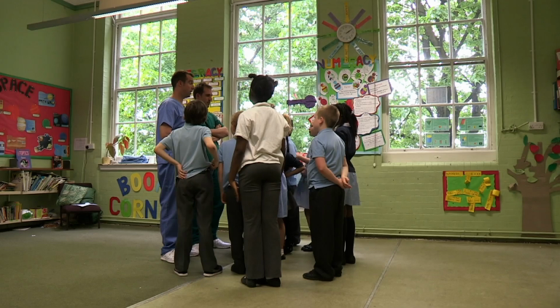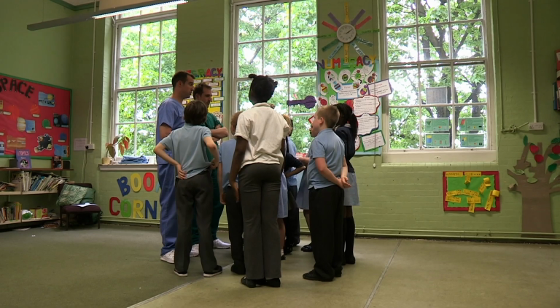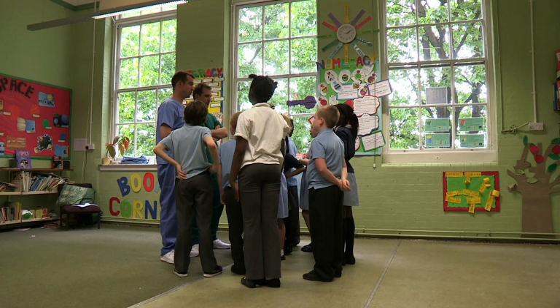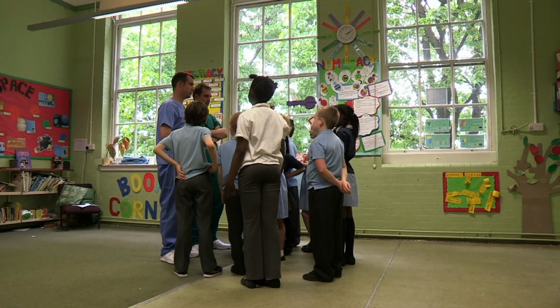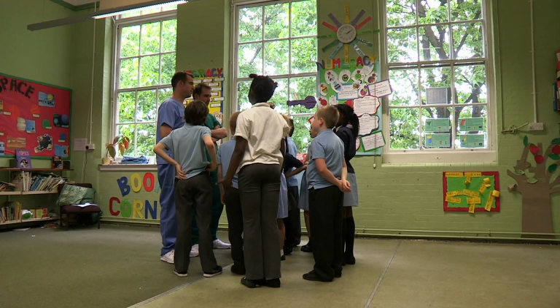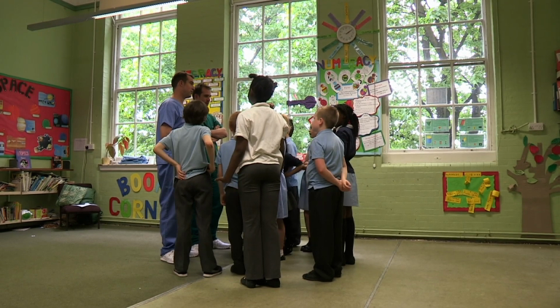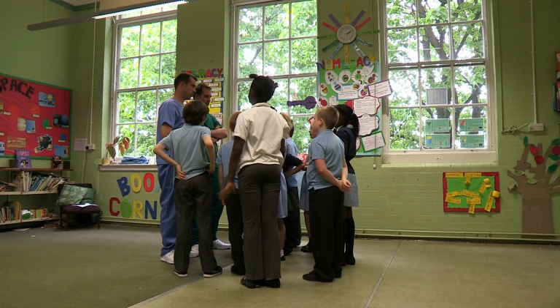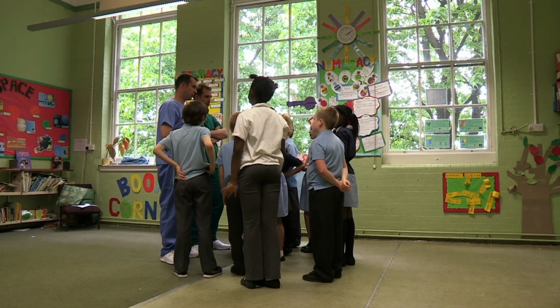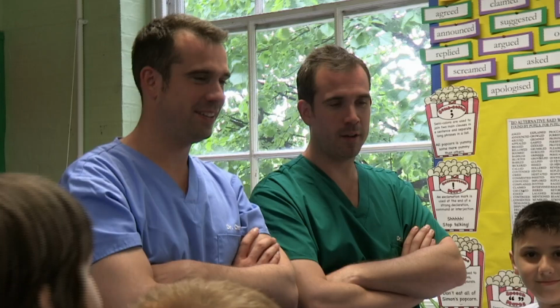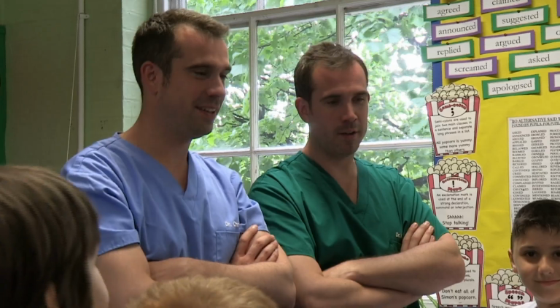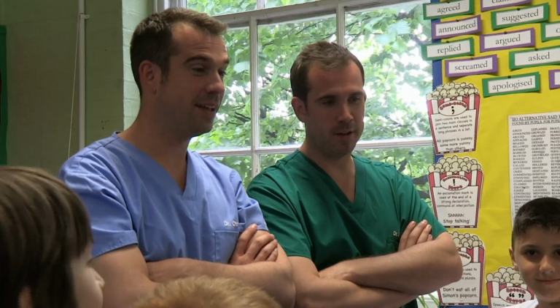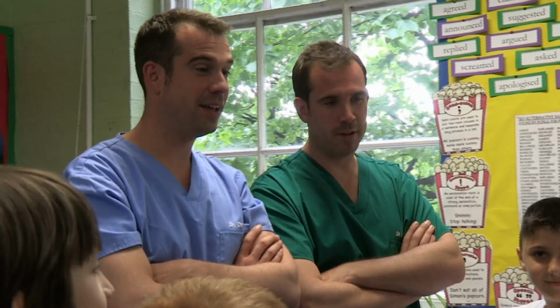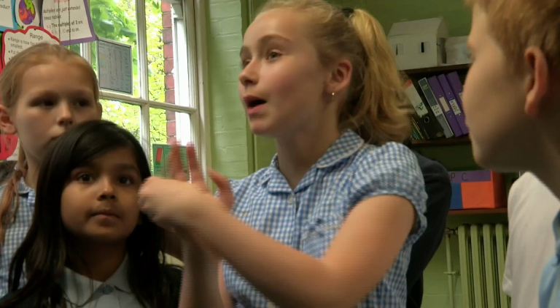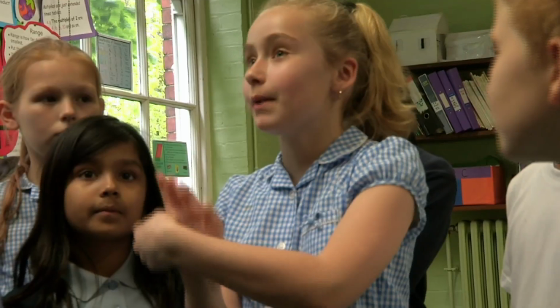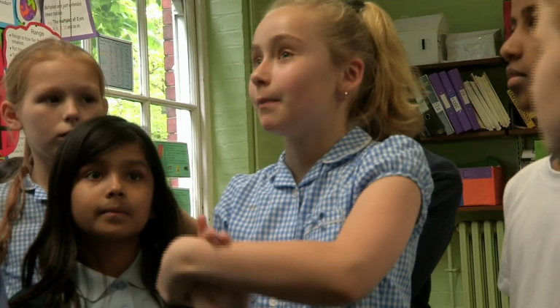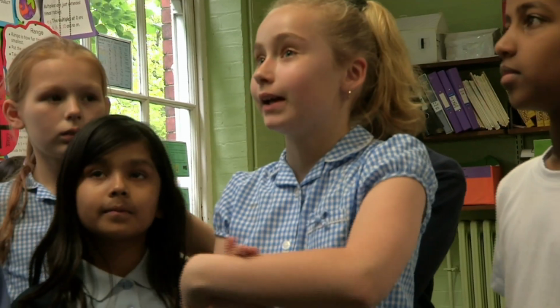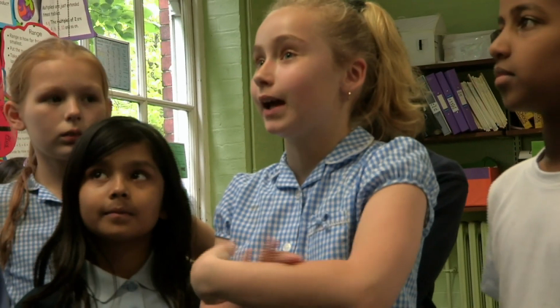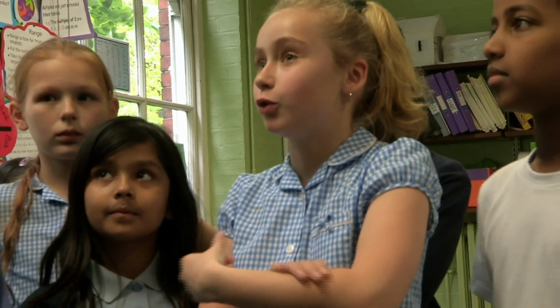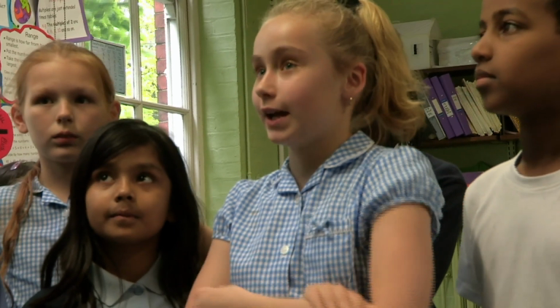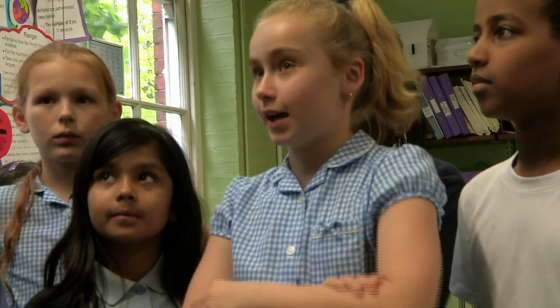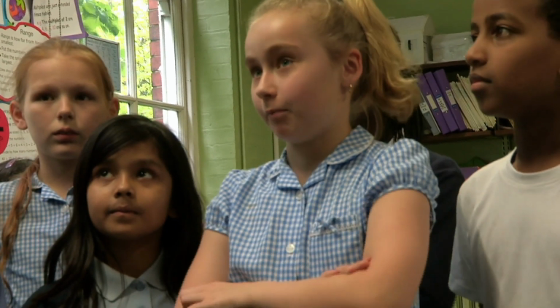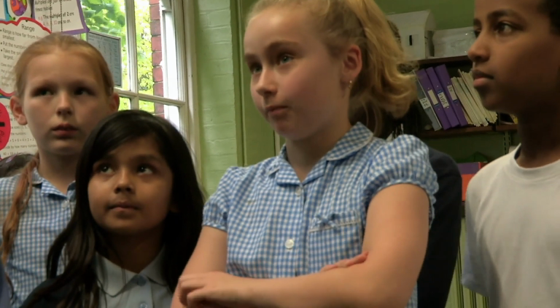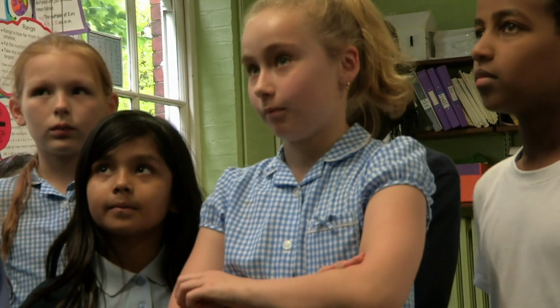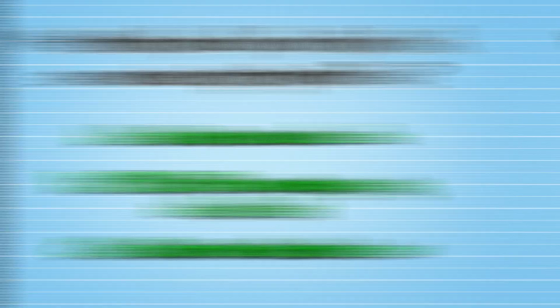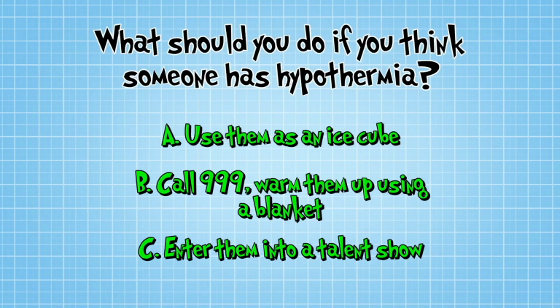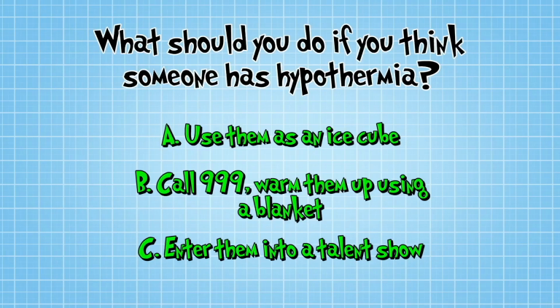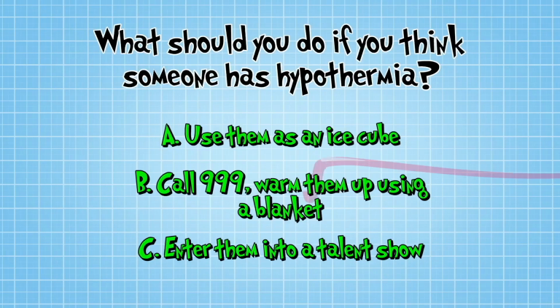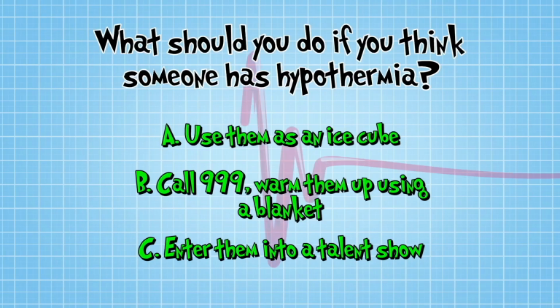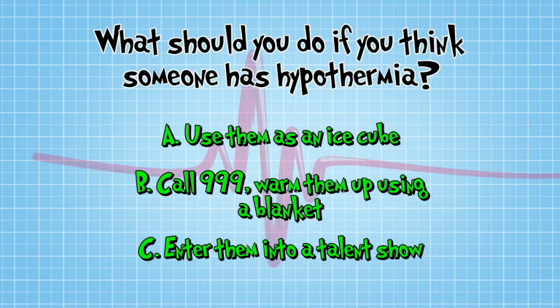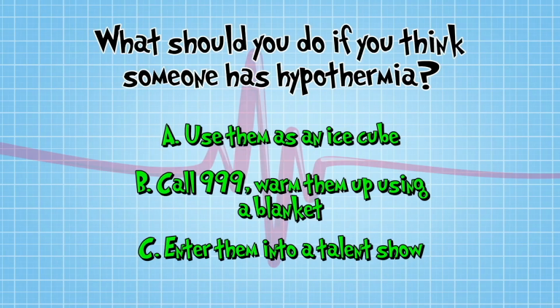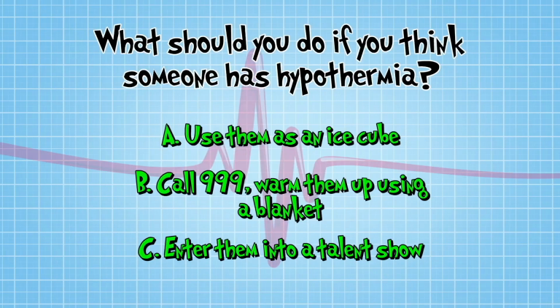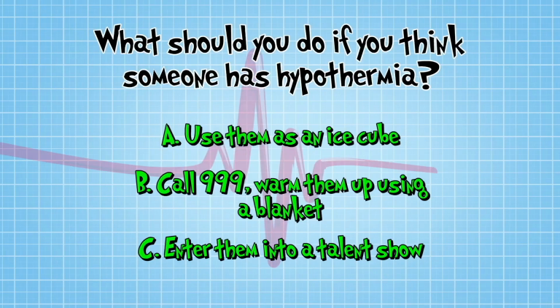What do this lot think? B — wrap them in a blanket and call 999. Emily's absolutely right.